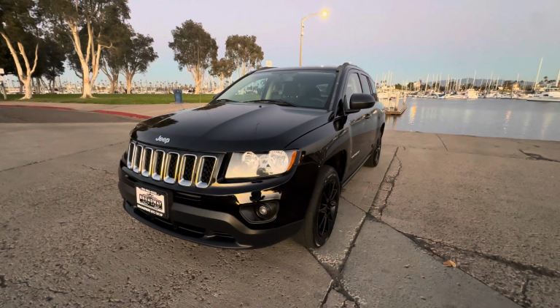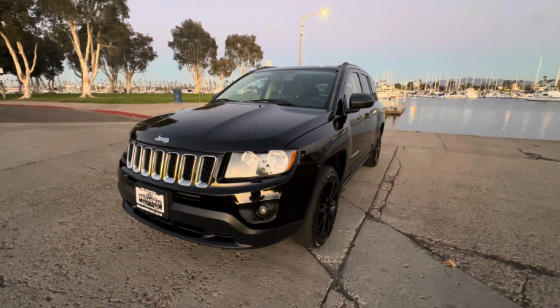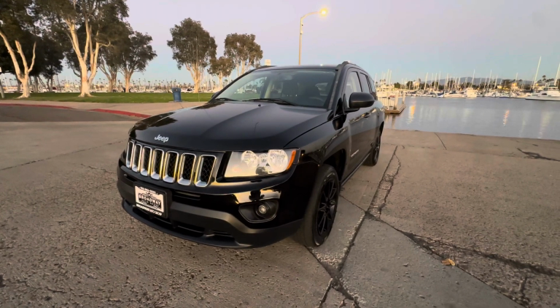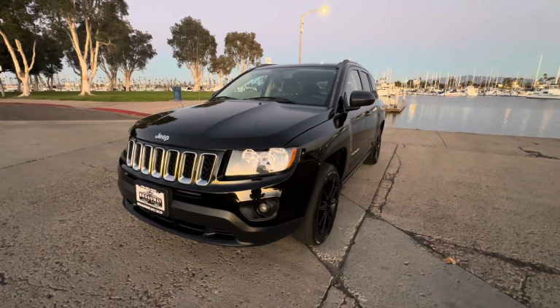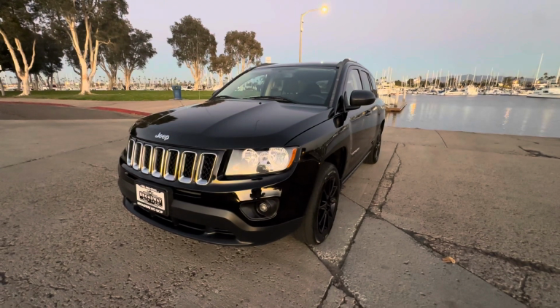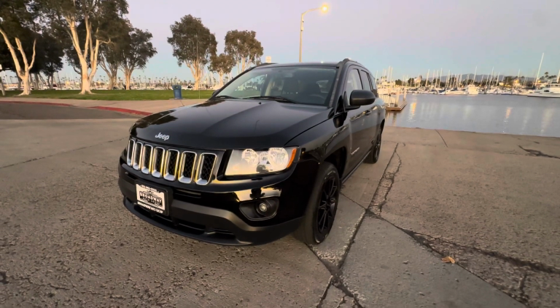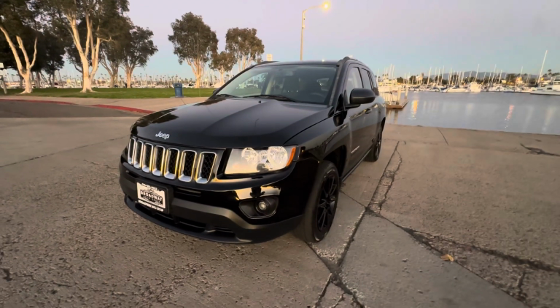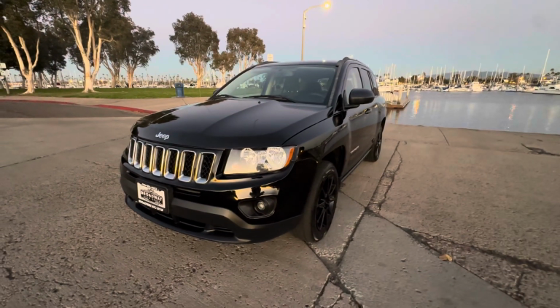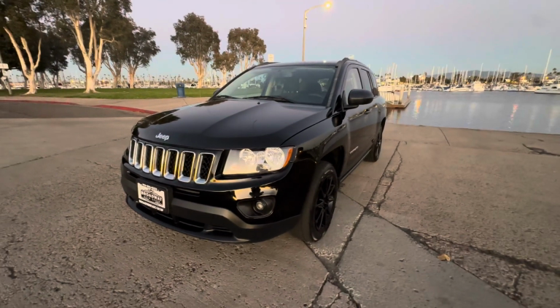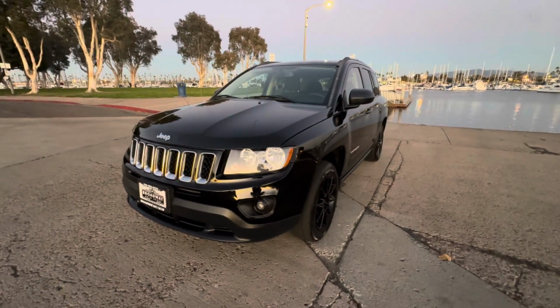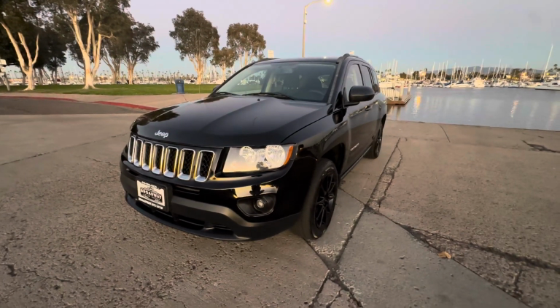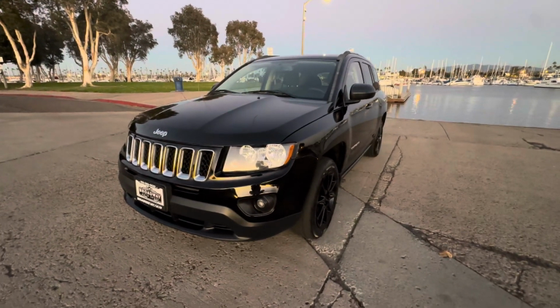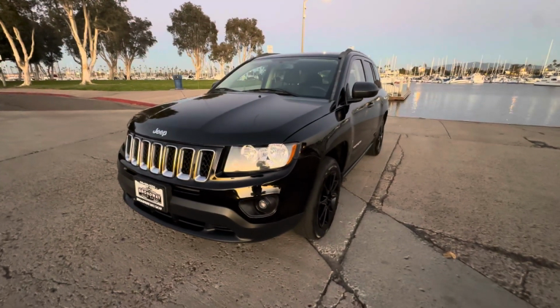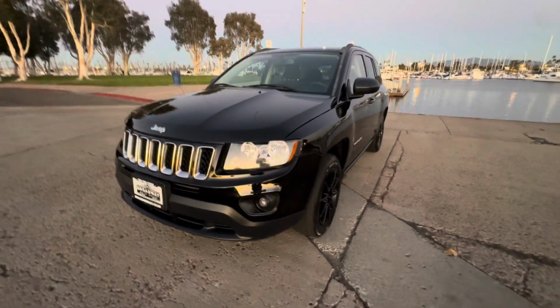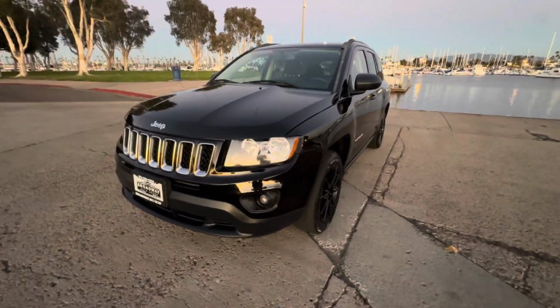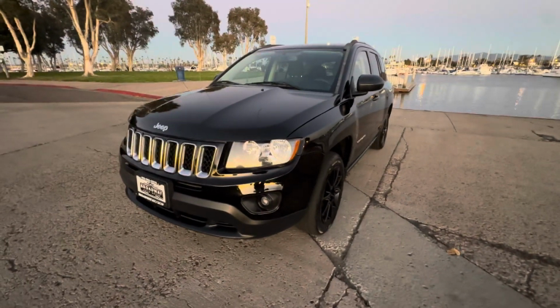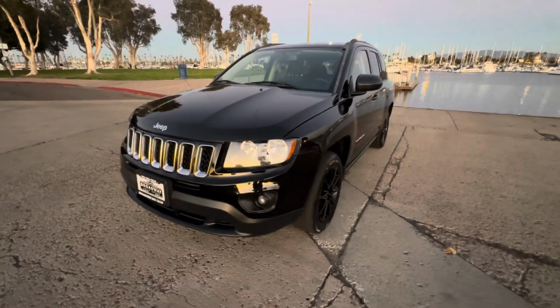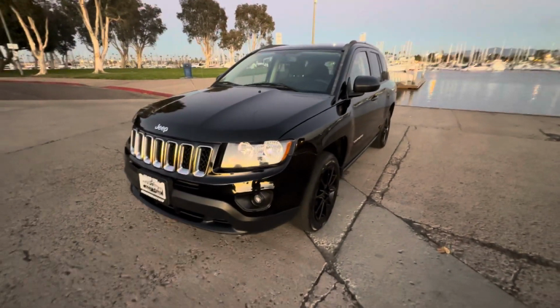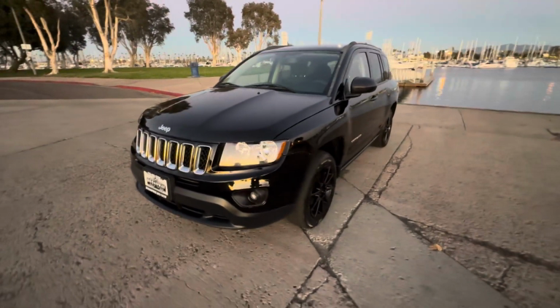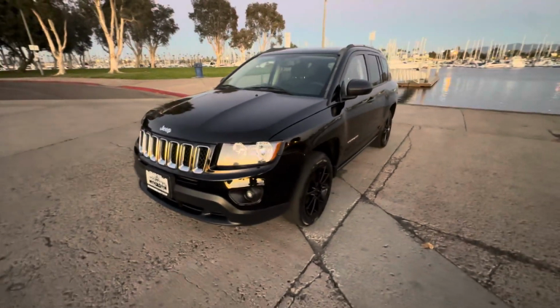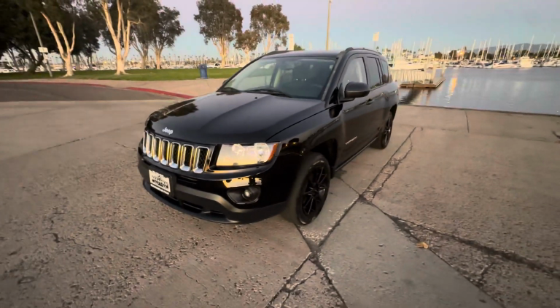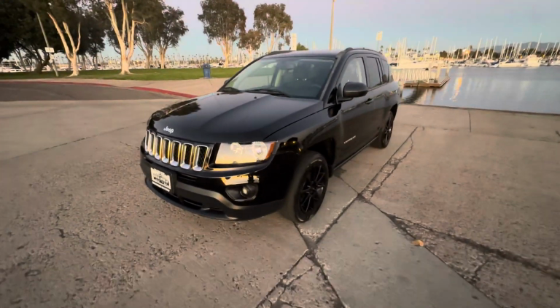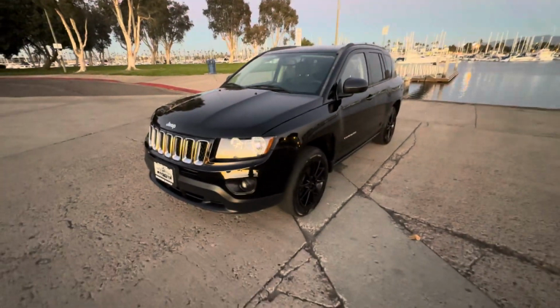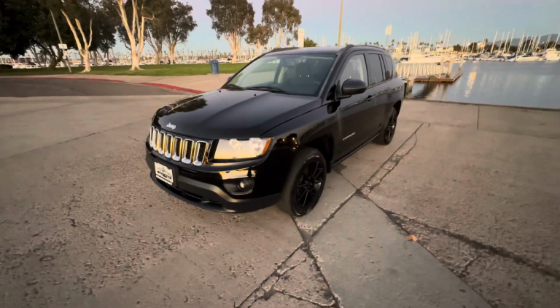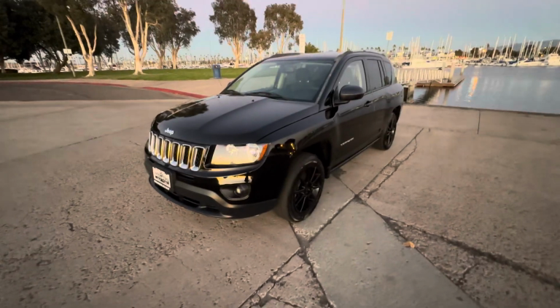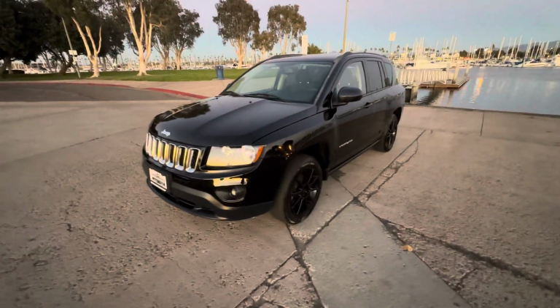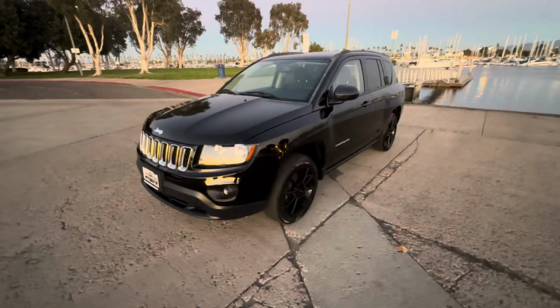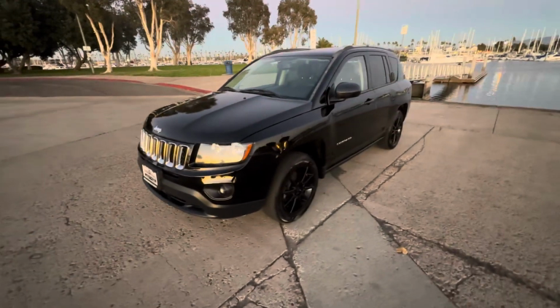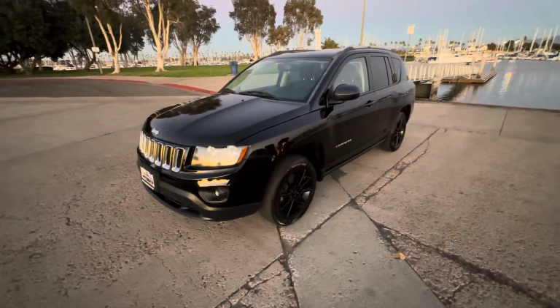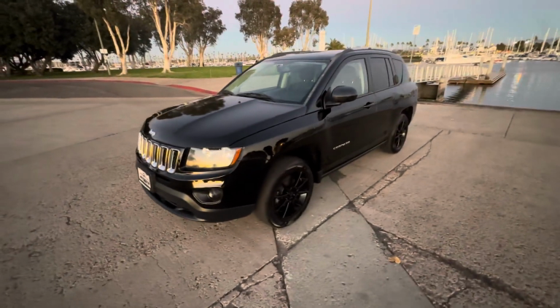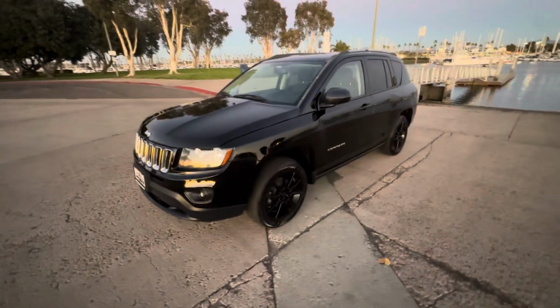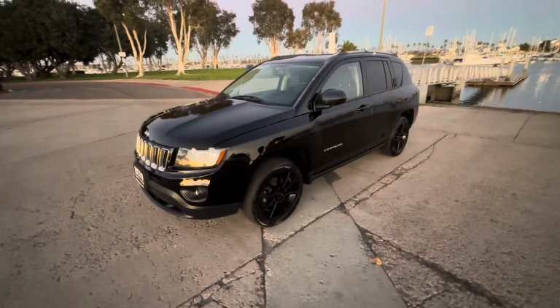Good afternoon YouTube, Chris here, Broadway Auto Group — another beautiful day in sunny San Diego. We've got another special one for you guys today.